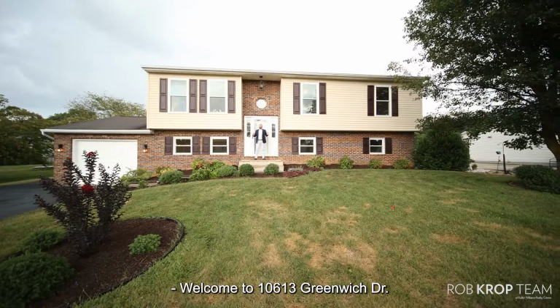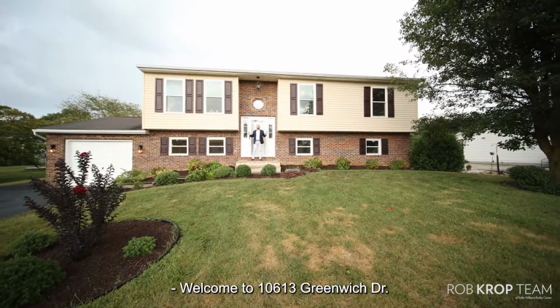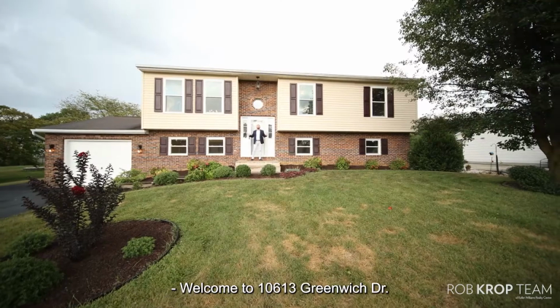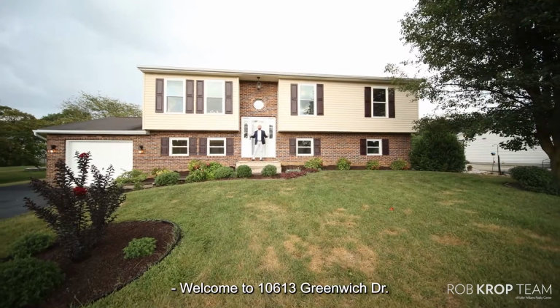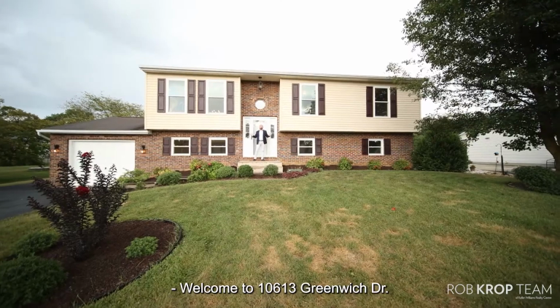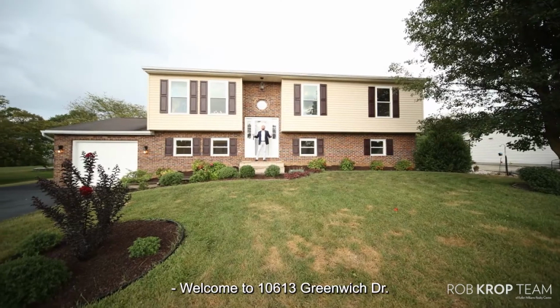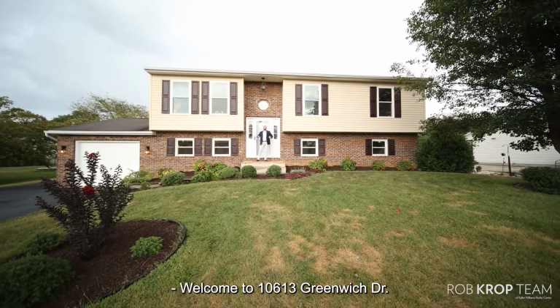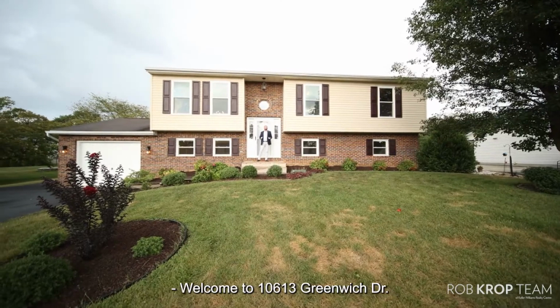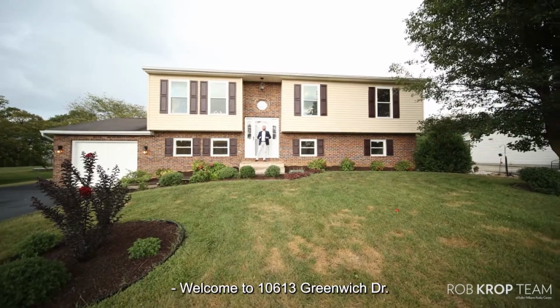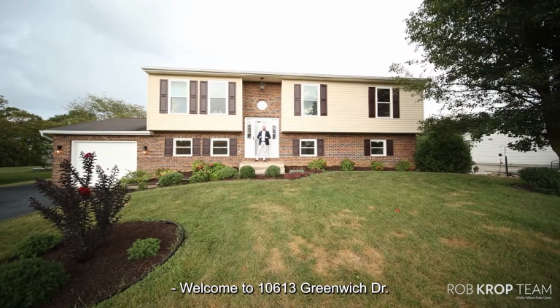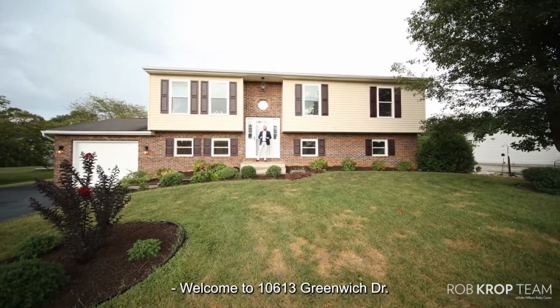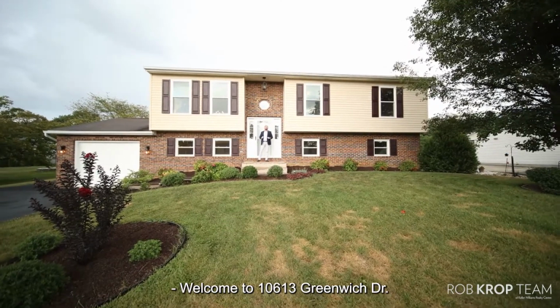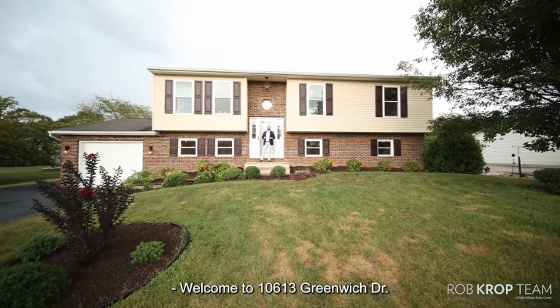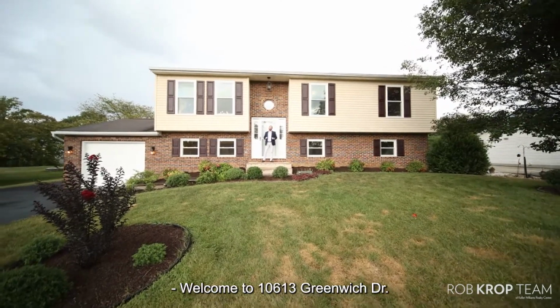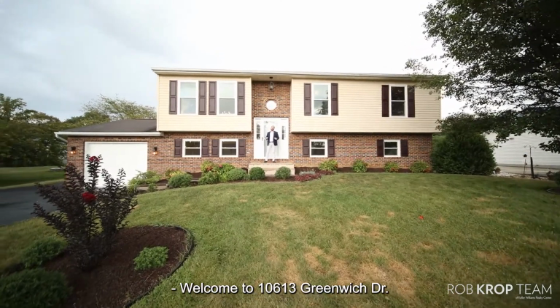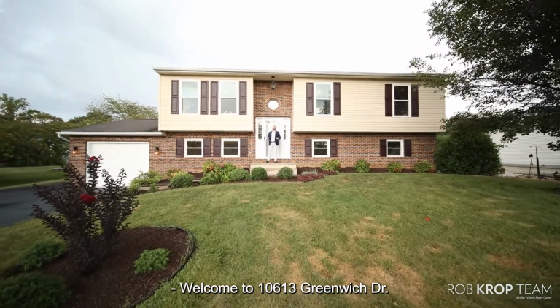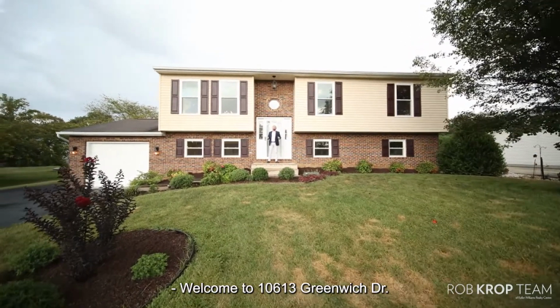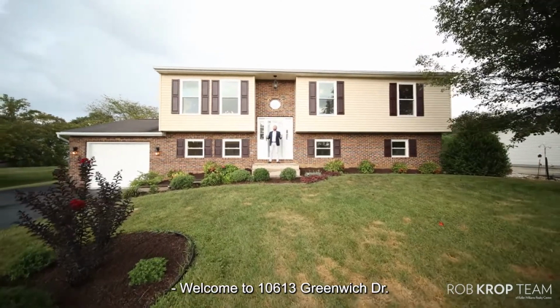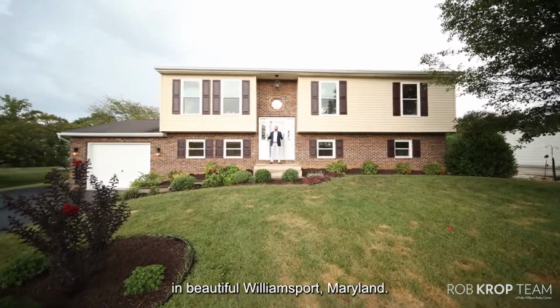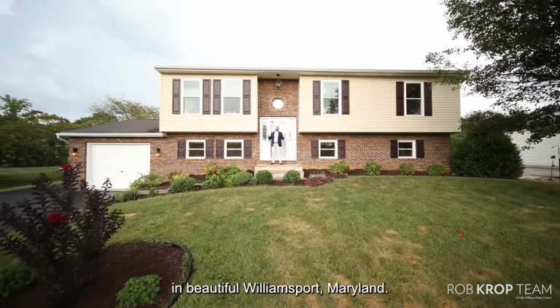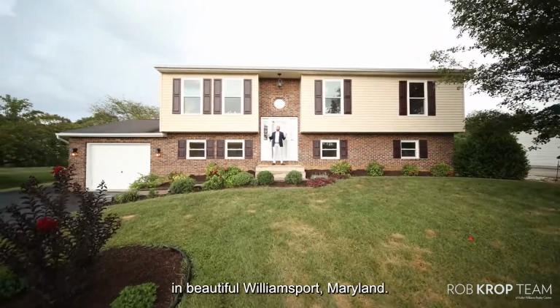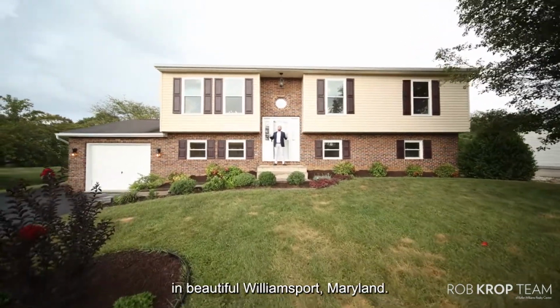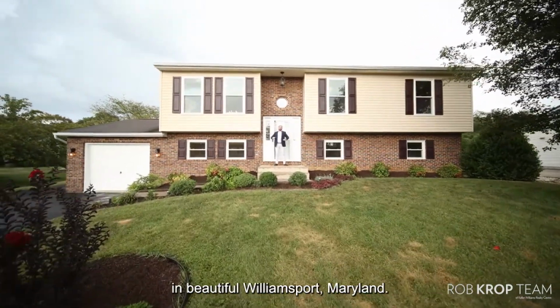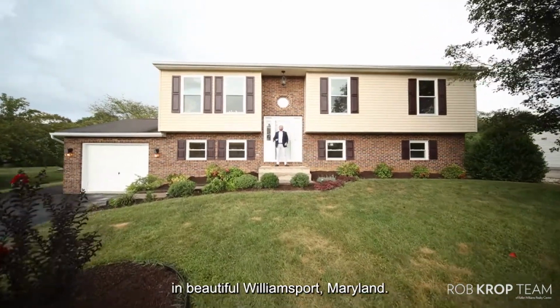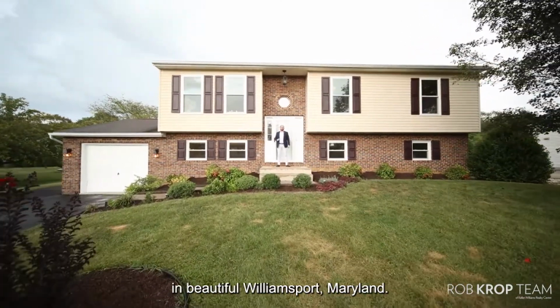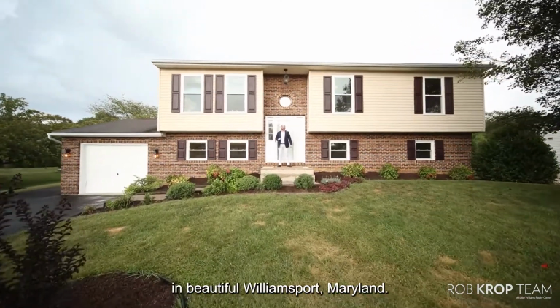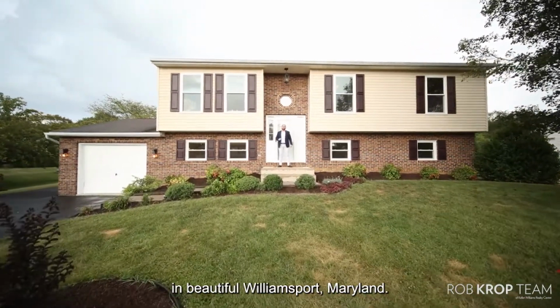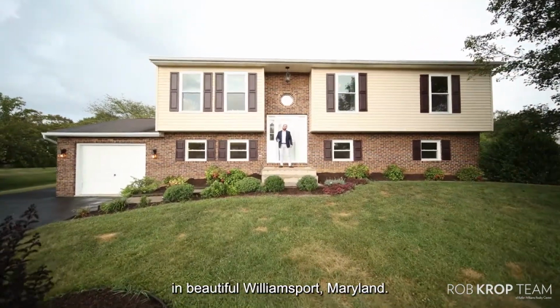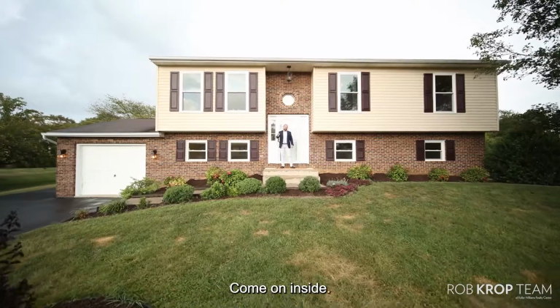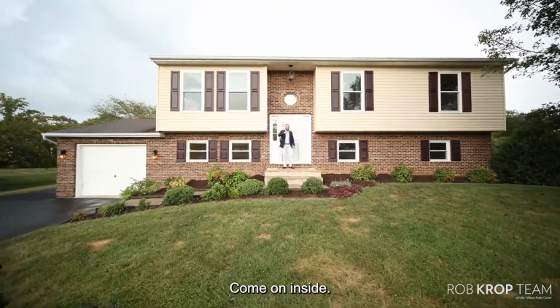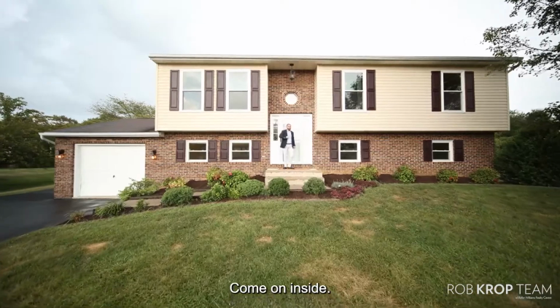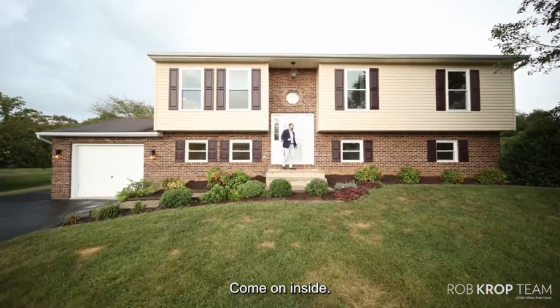Welcome to 10613 Greenwoods Drive in beautiful Williamsport, Maryland. Come on inside.